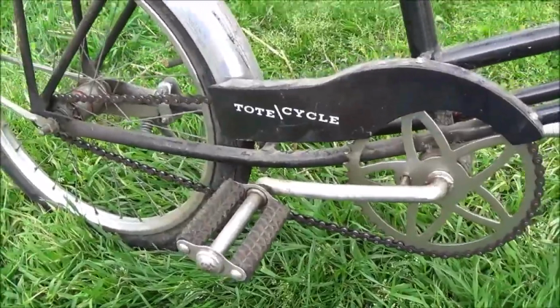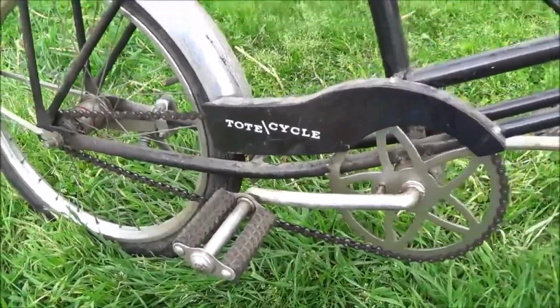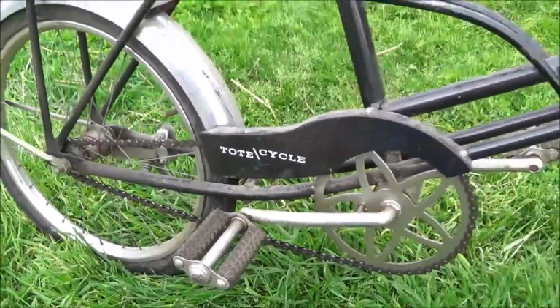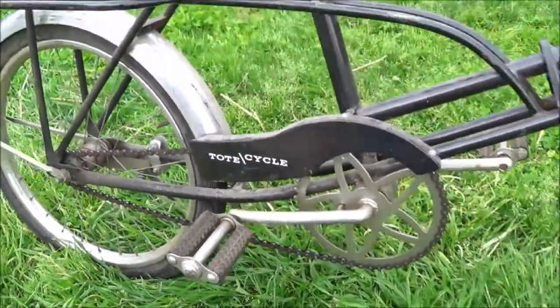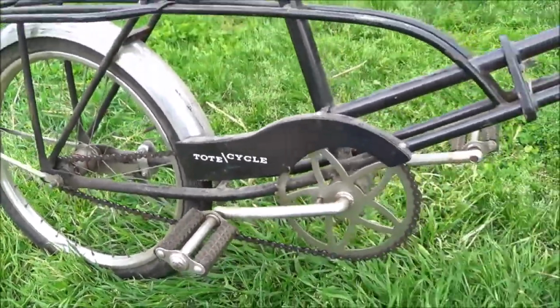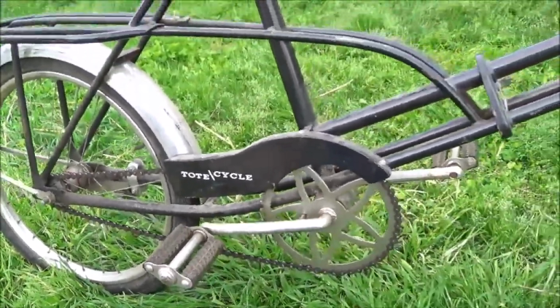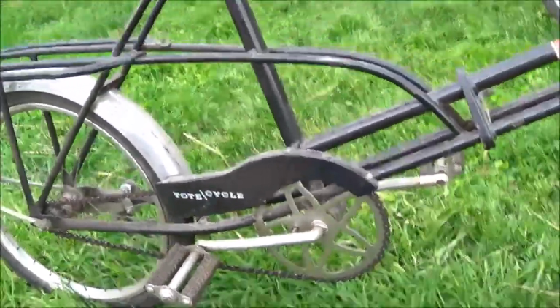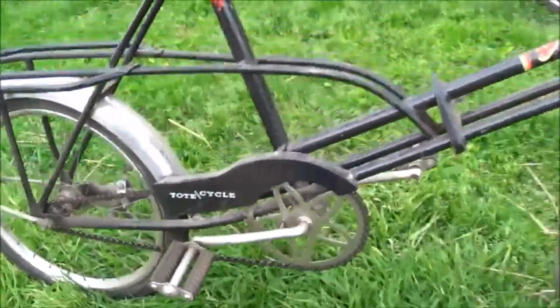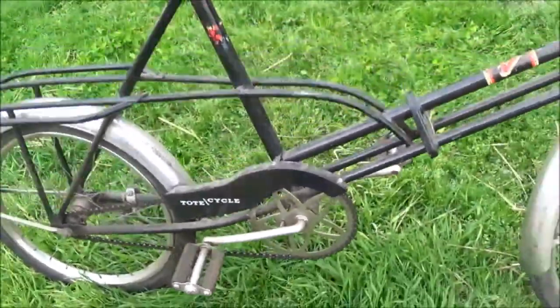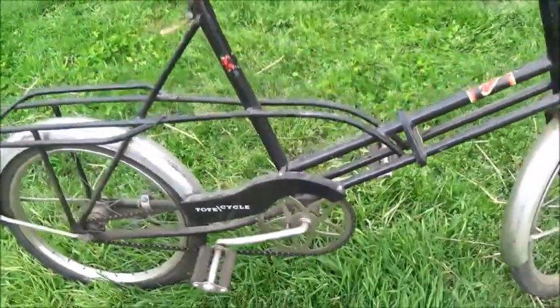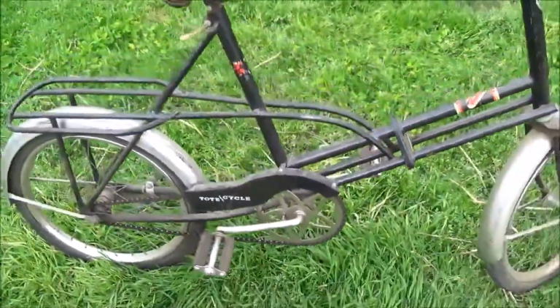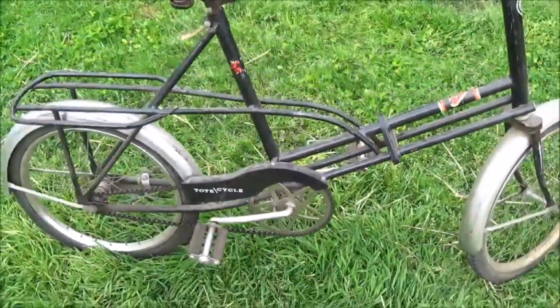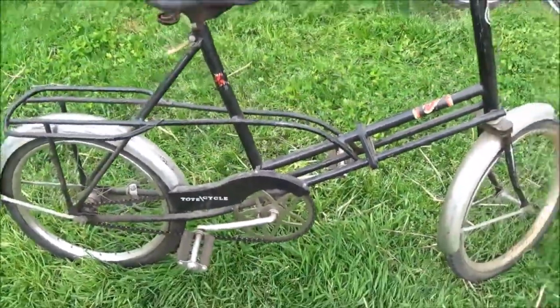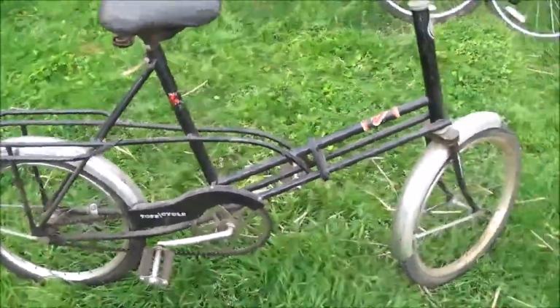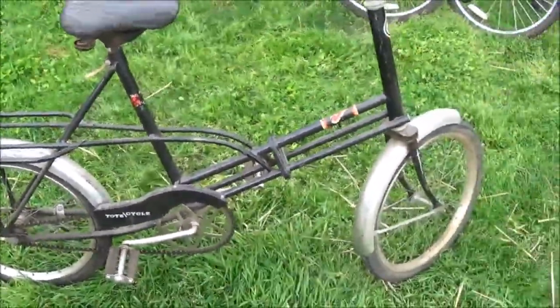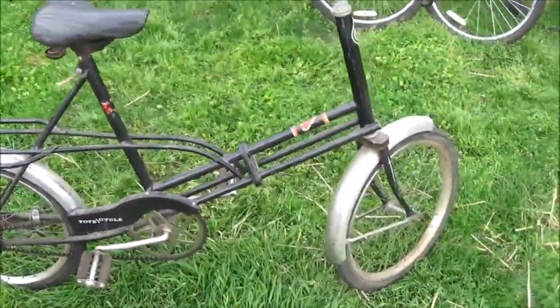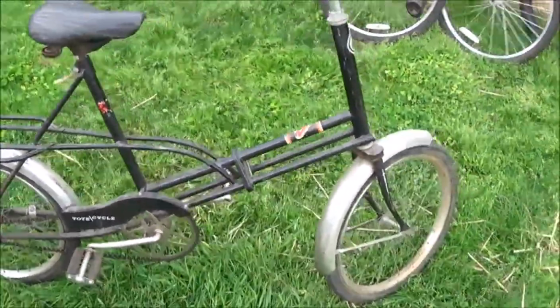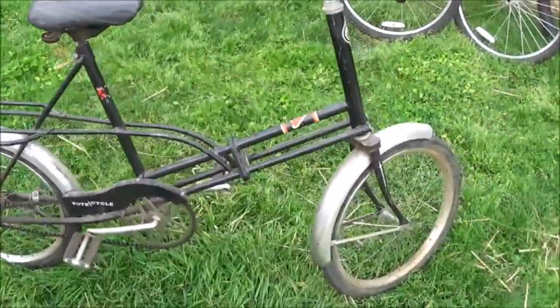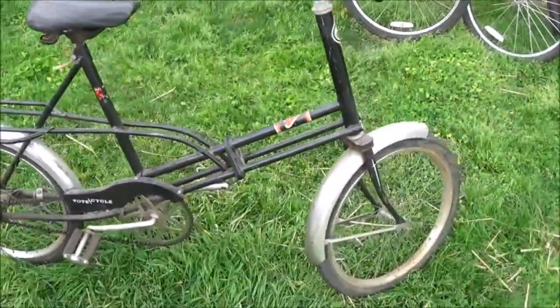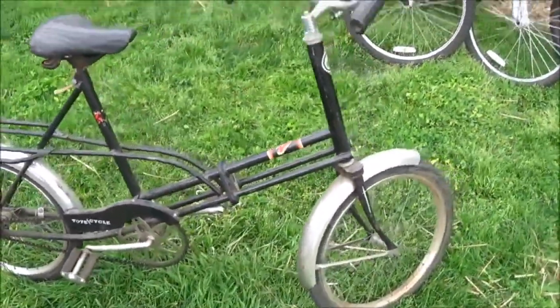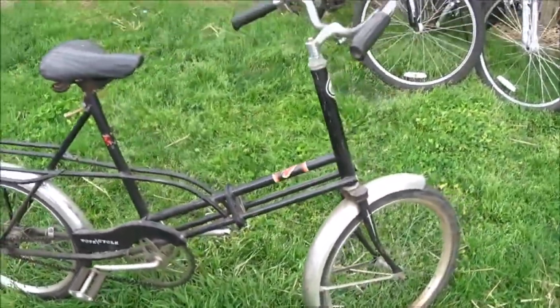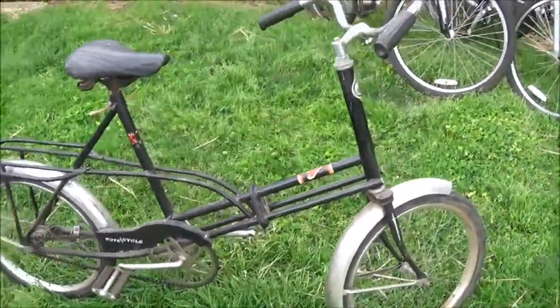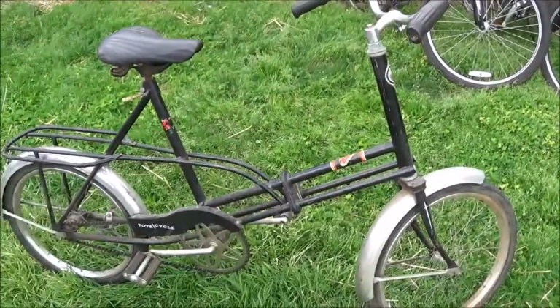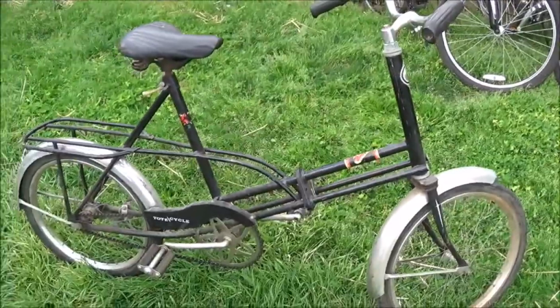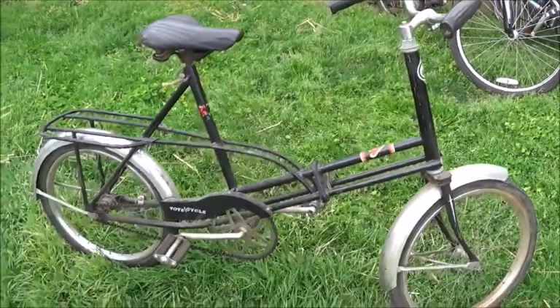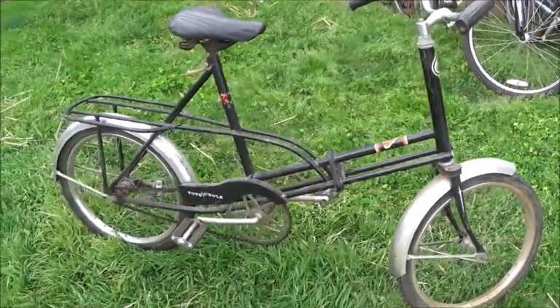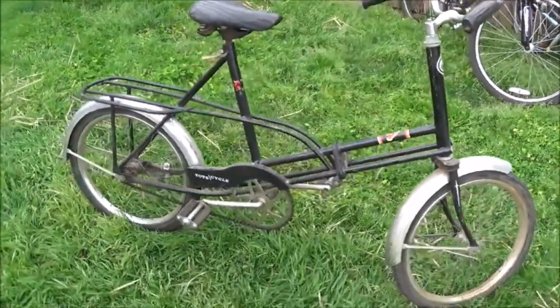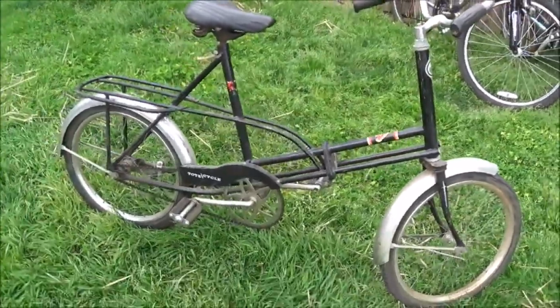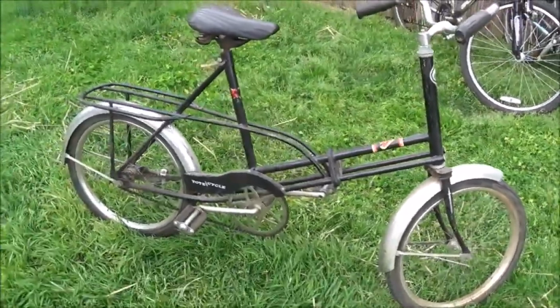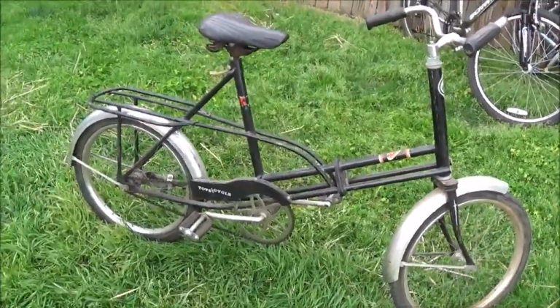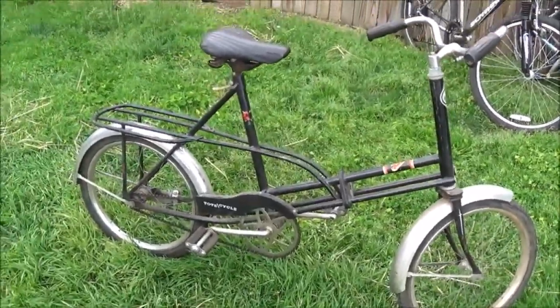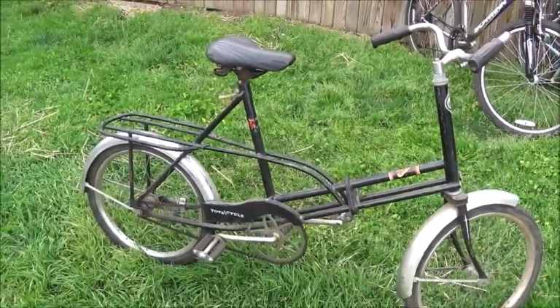It's a fun bike to ride. Gets a lot of attention — a lot of people look at it, just because it's something different.